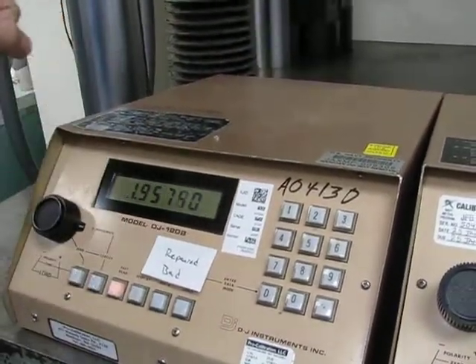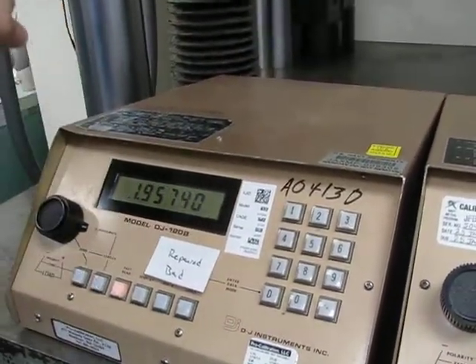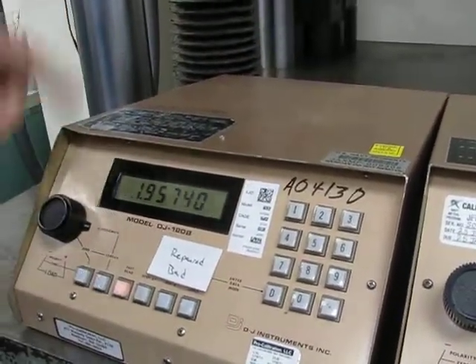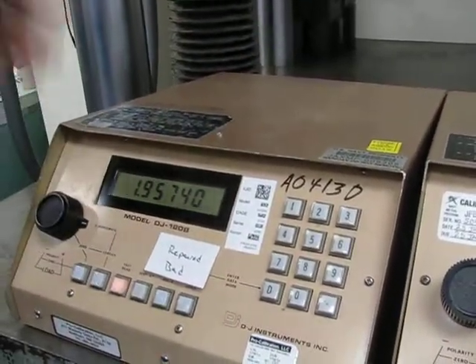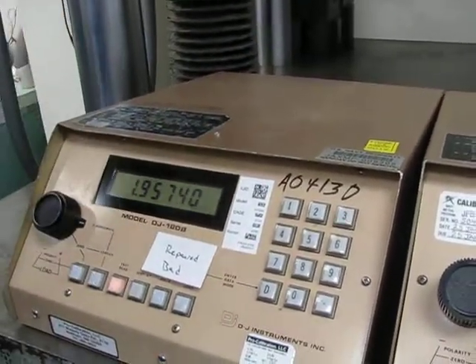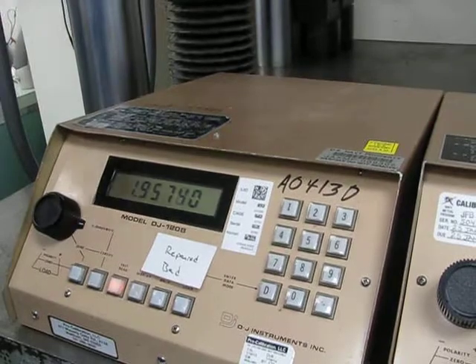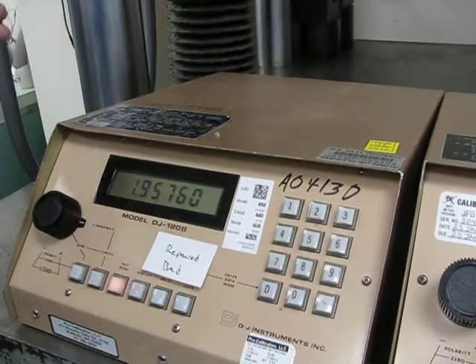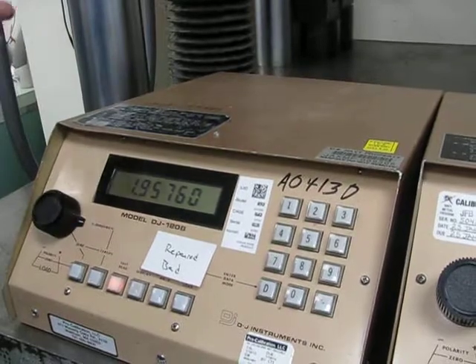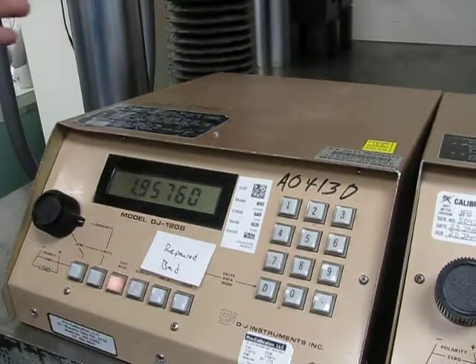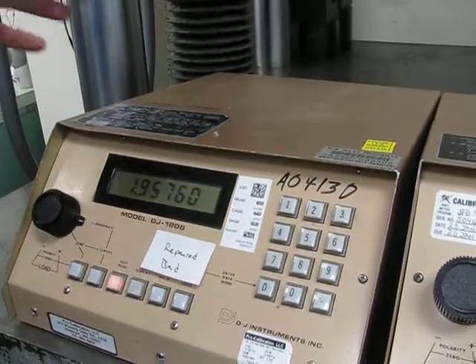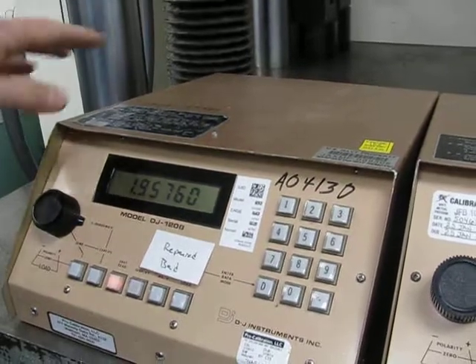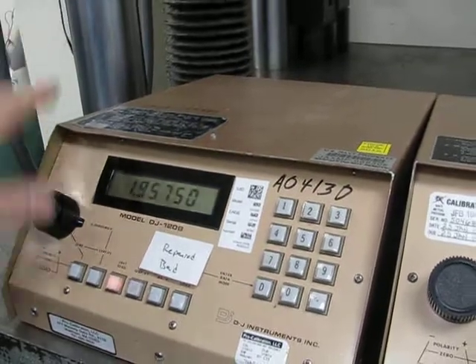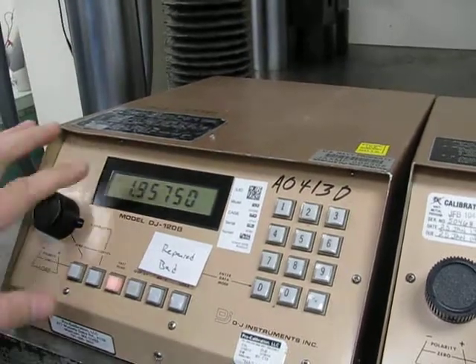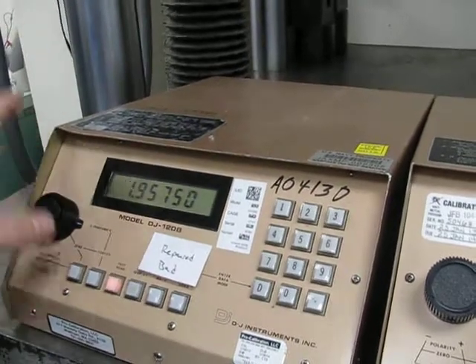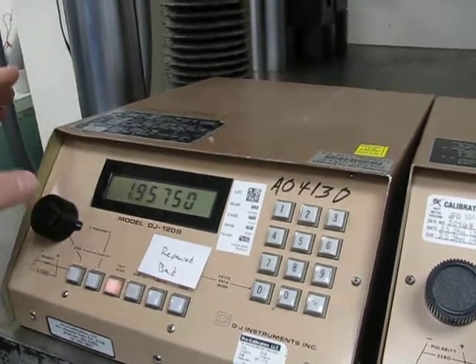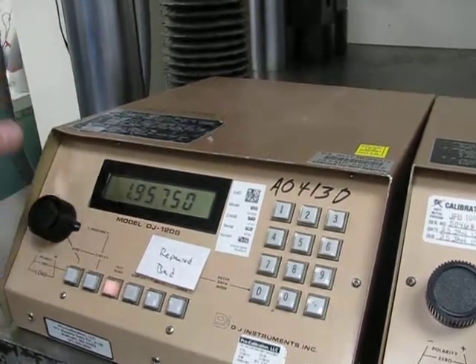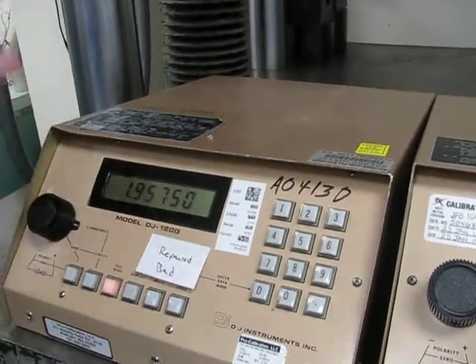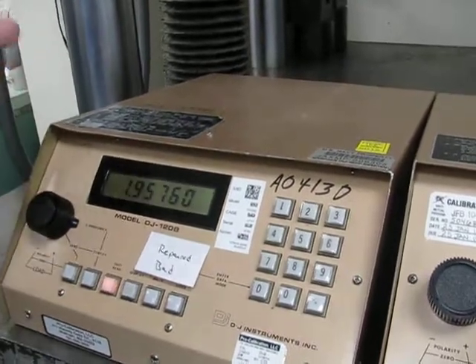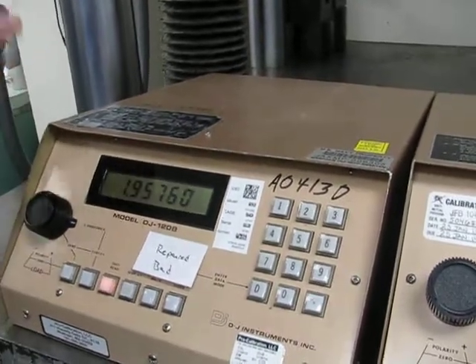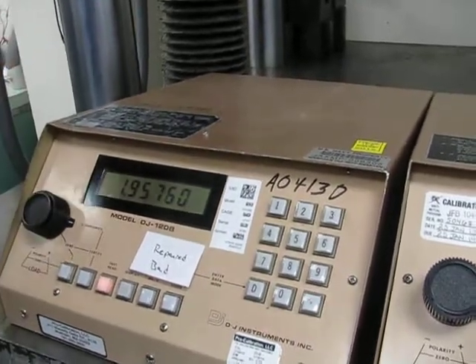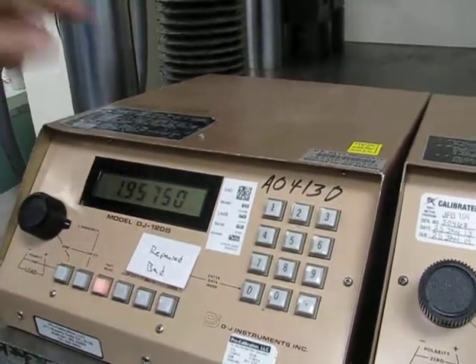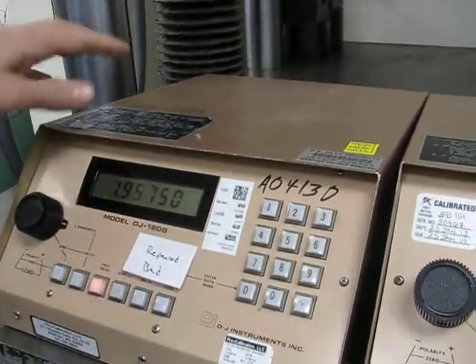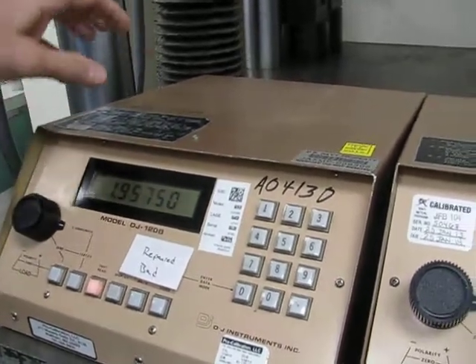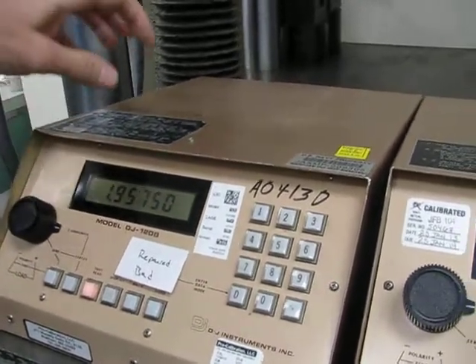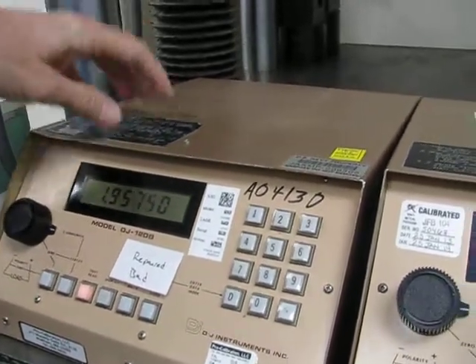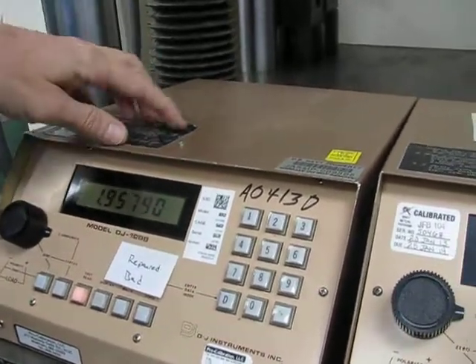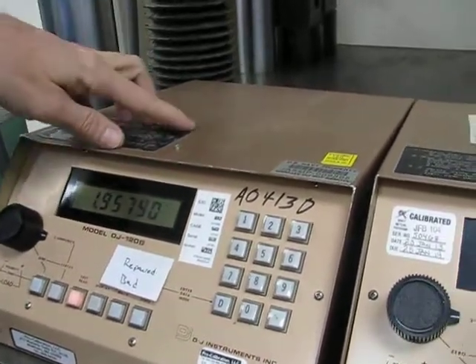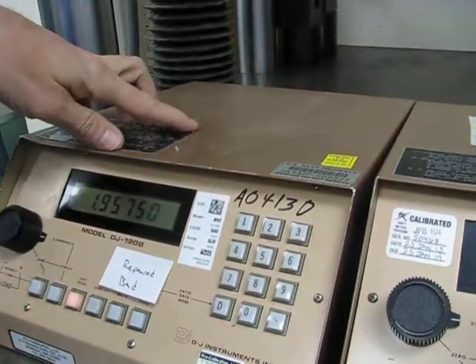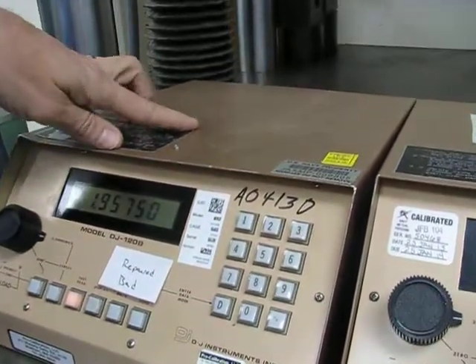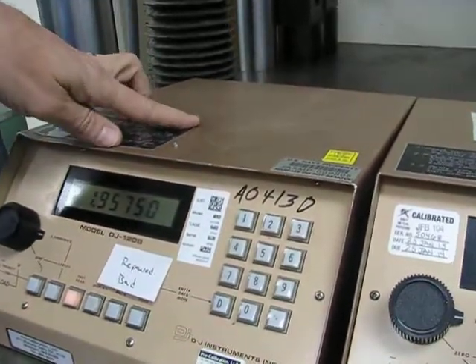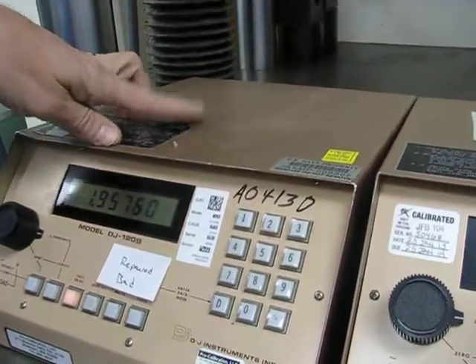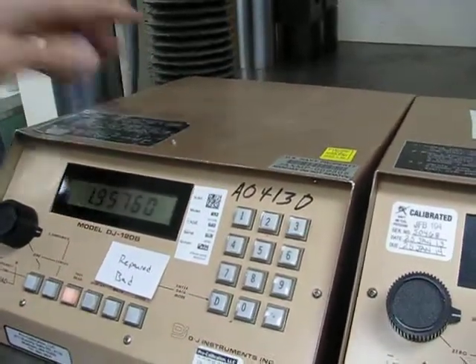Whenever you hook up a load cell, it stays the same voltage. But if you hook up the DJ 101 first, it goes to two. So it has to do with loading down with a load cell.